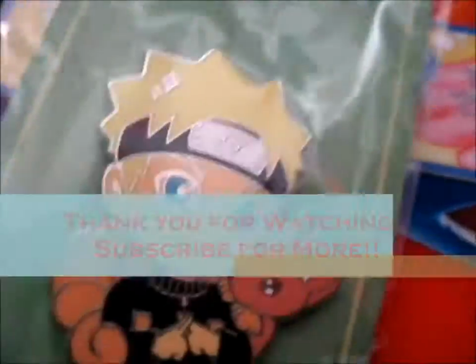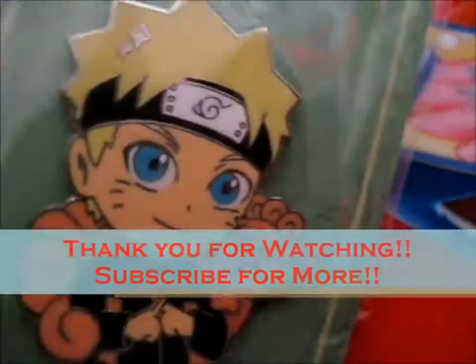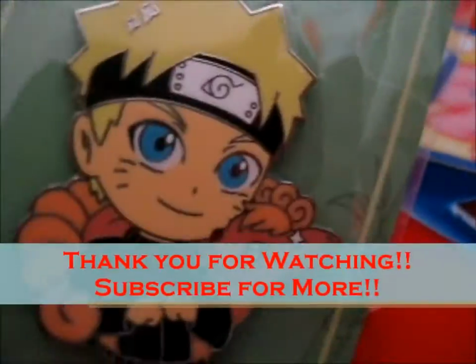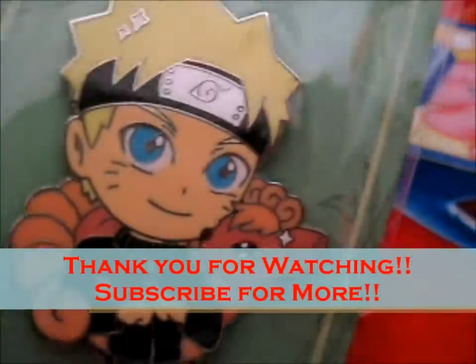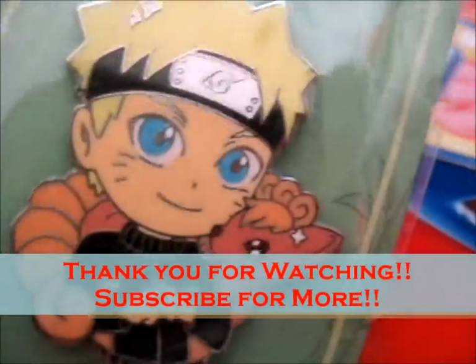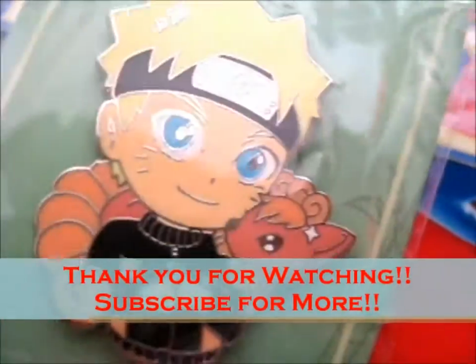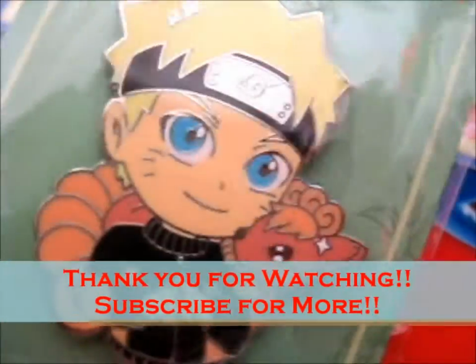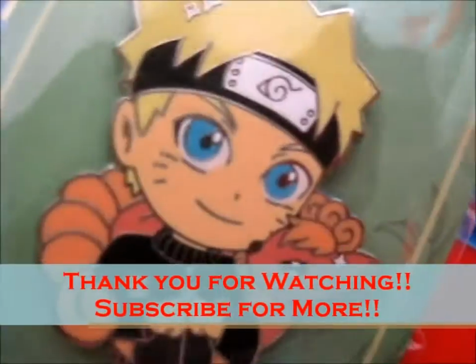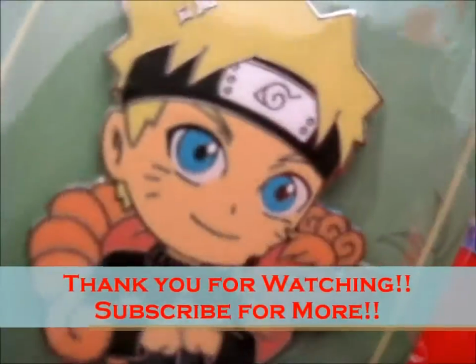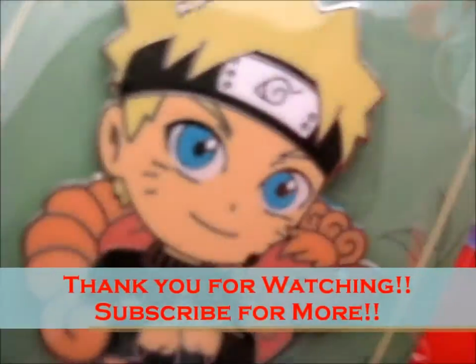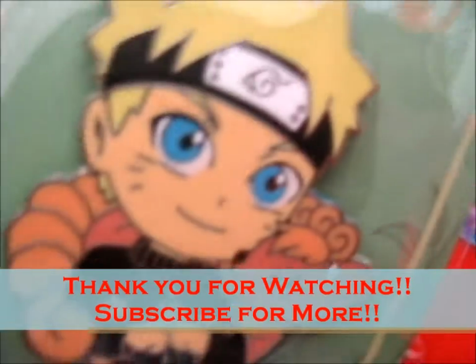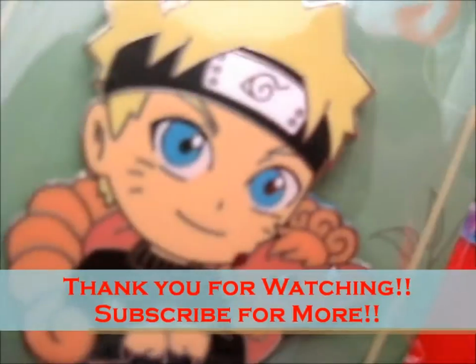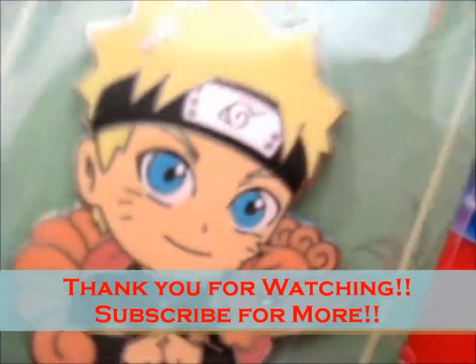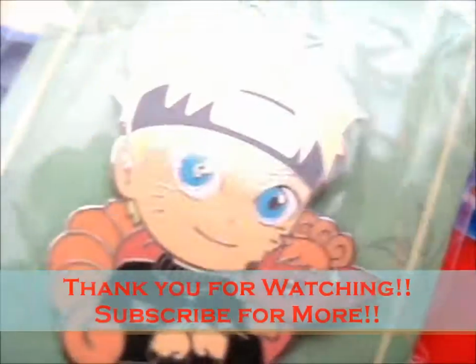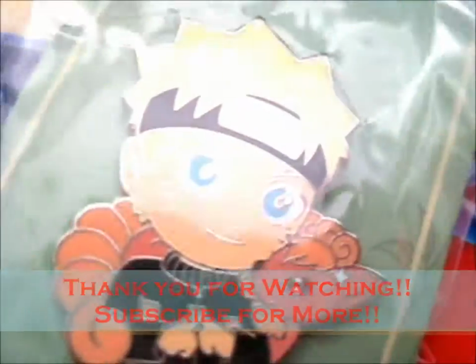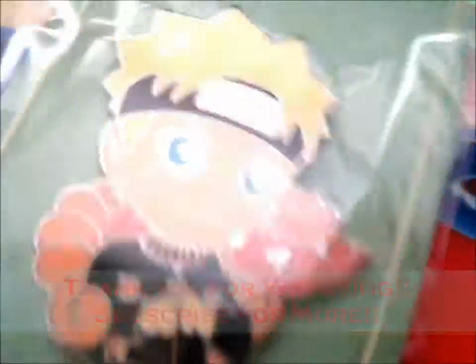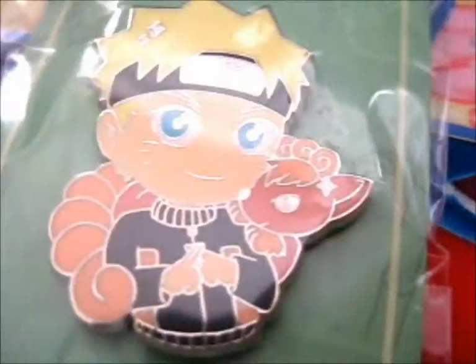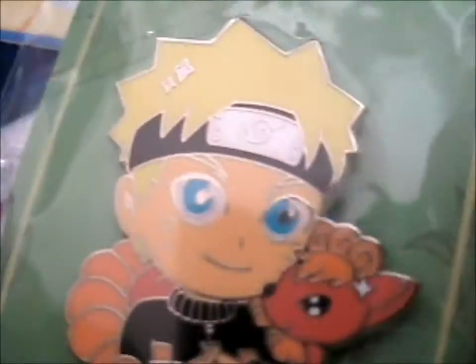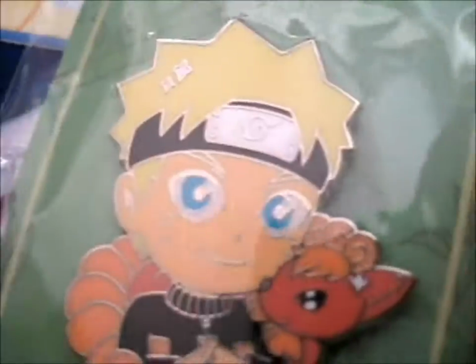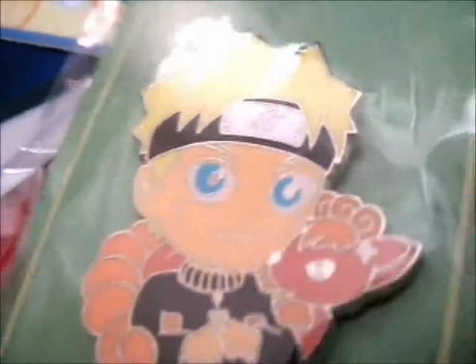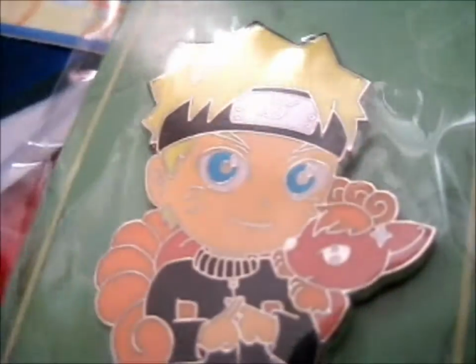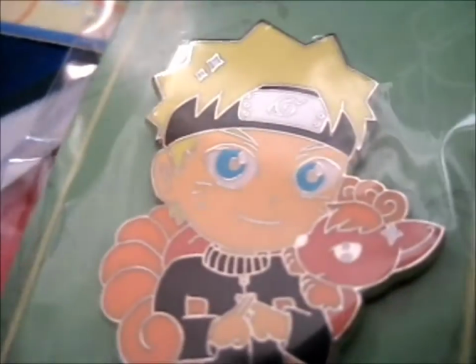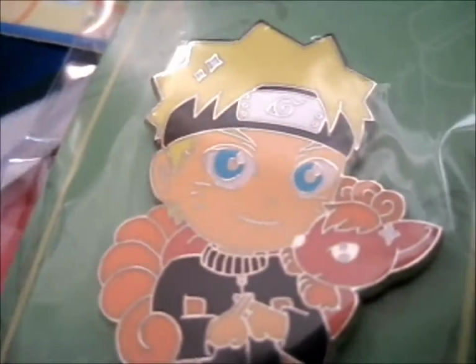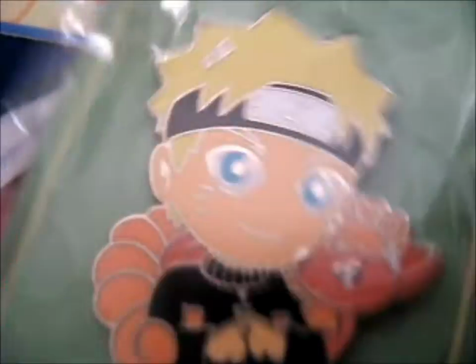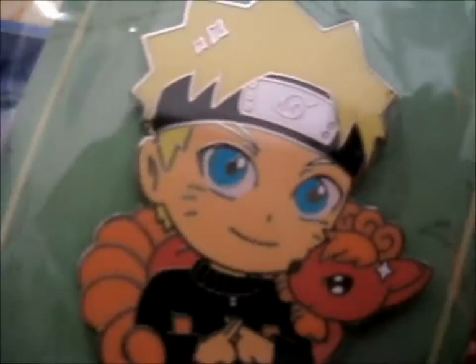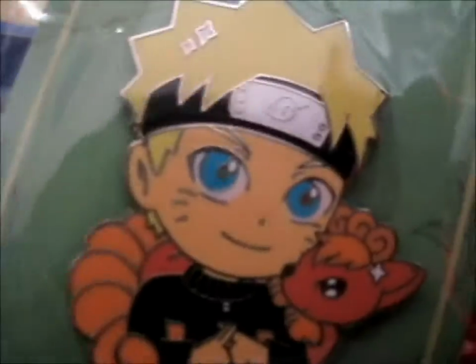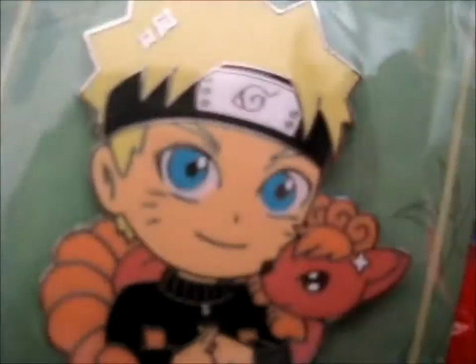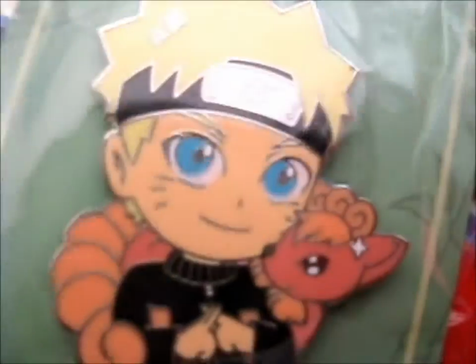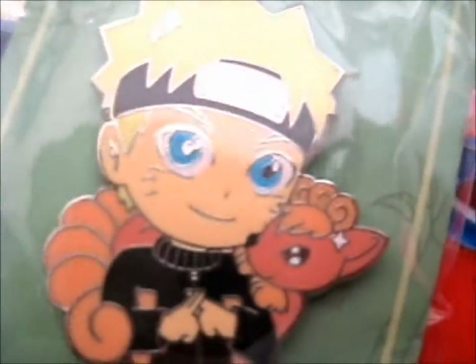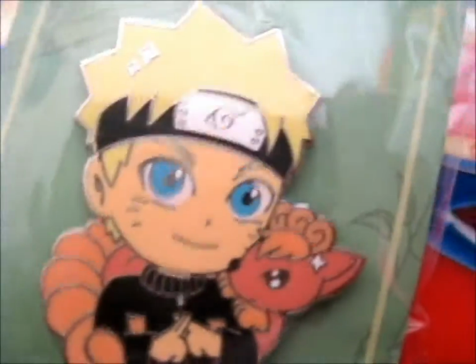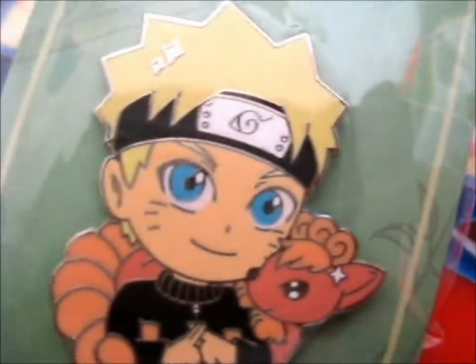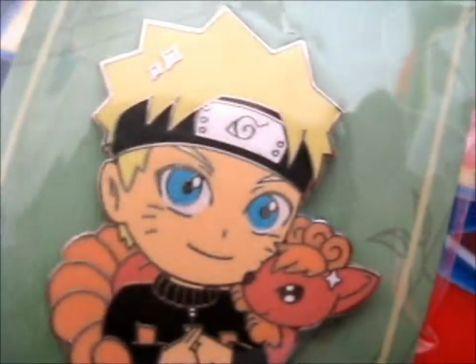Thank you for watching. Like for more. Do check out his store and his Instagram, because it is very nice.